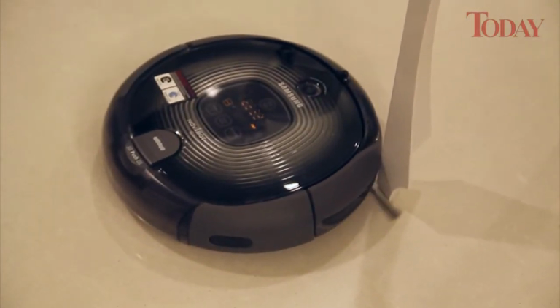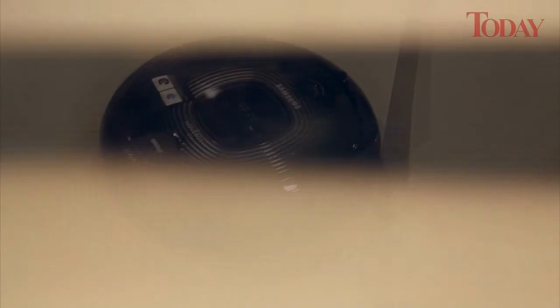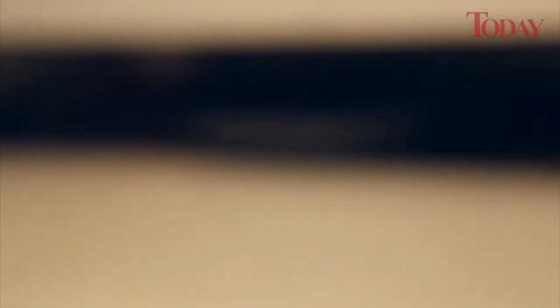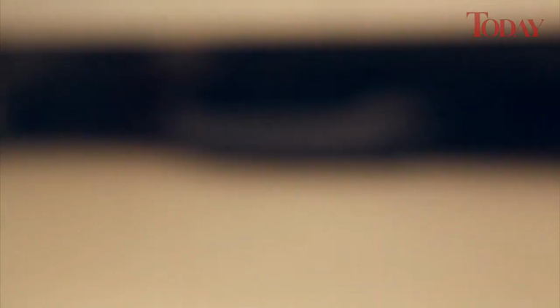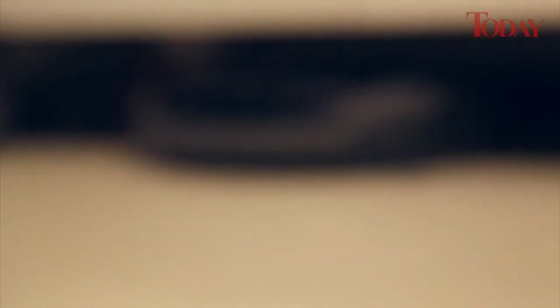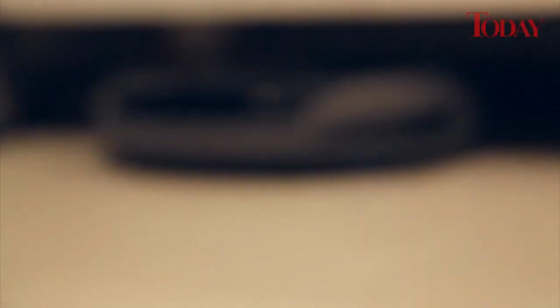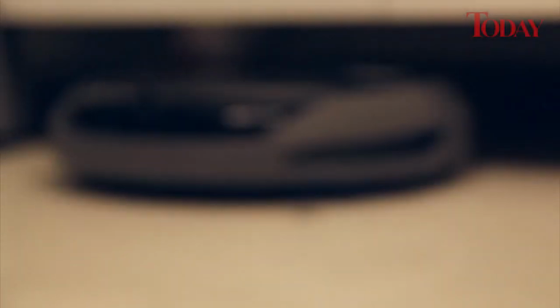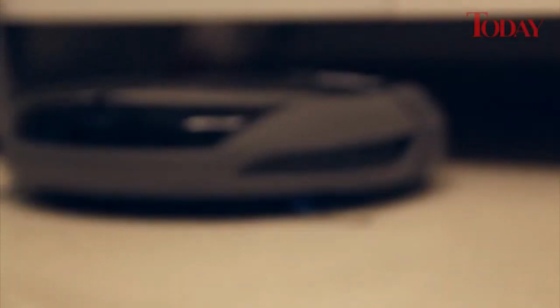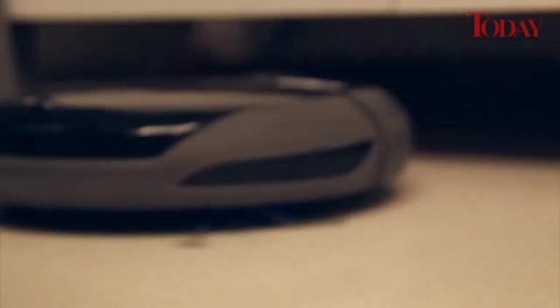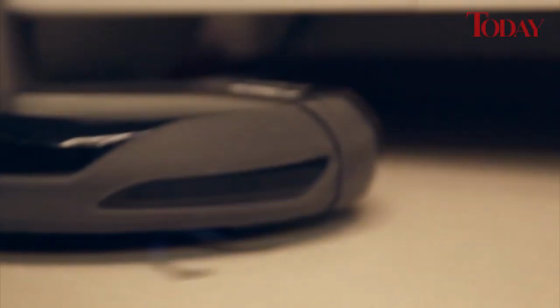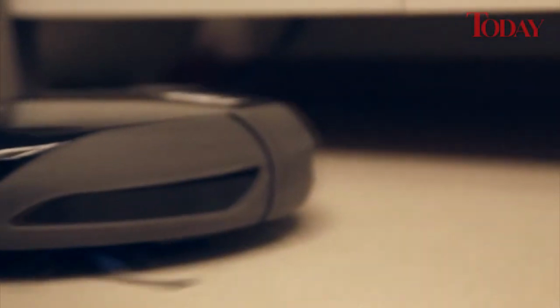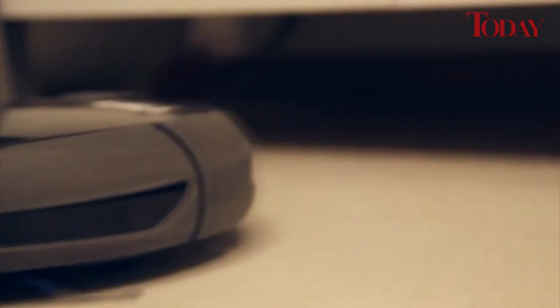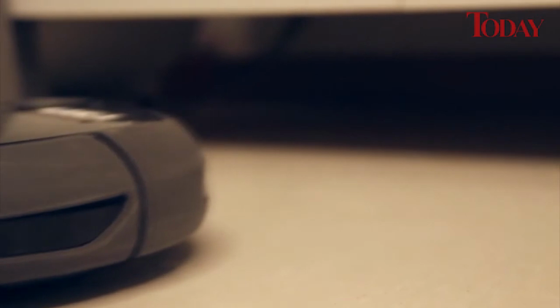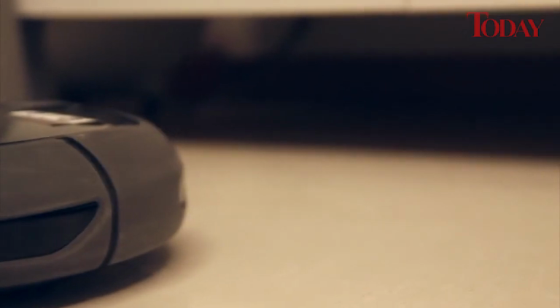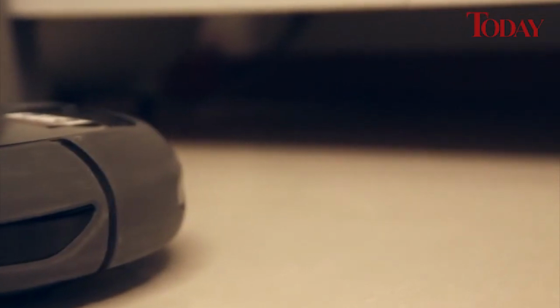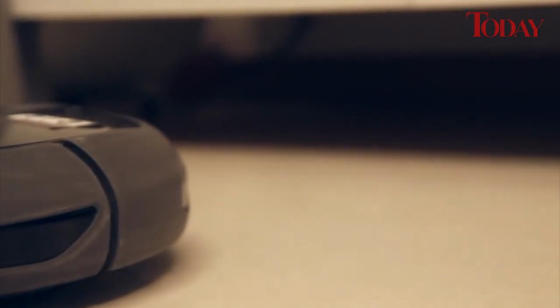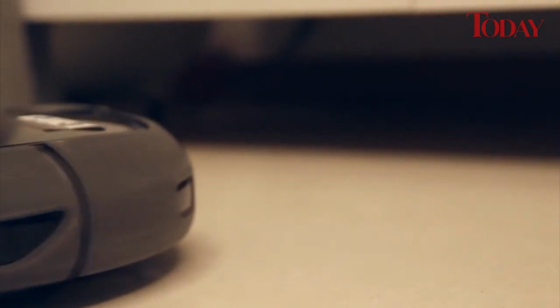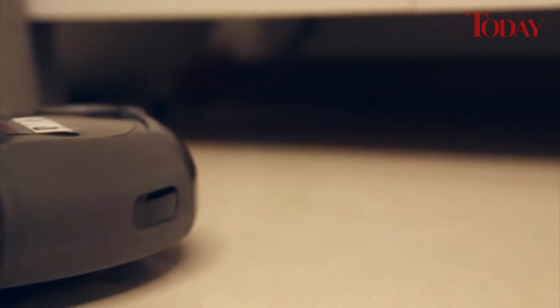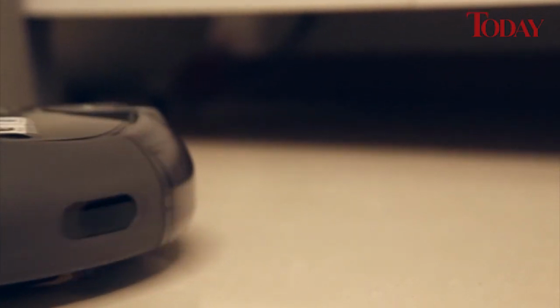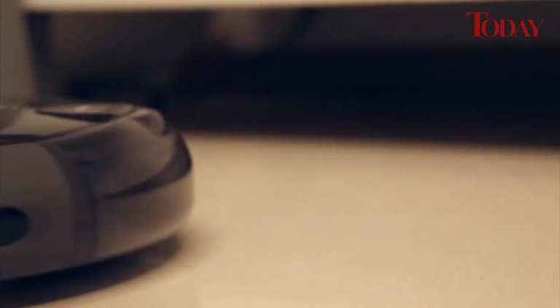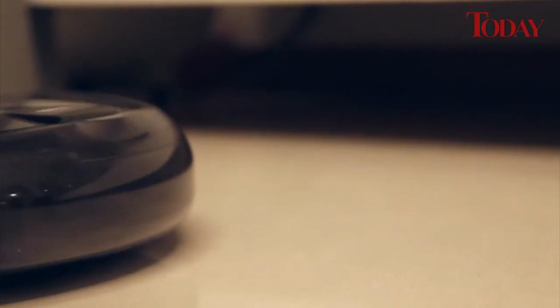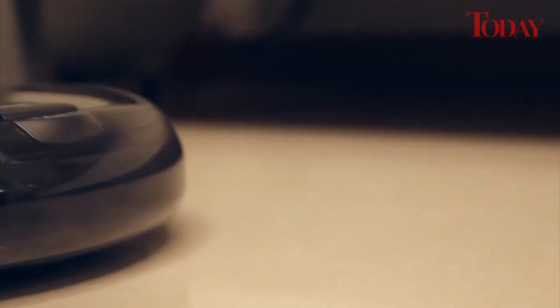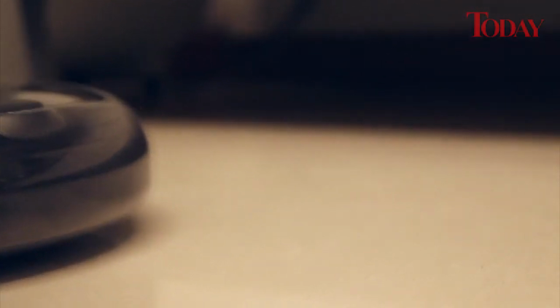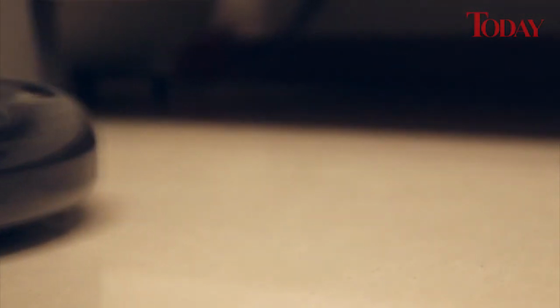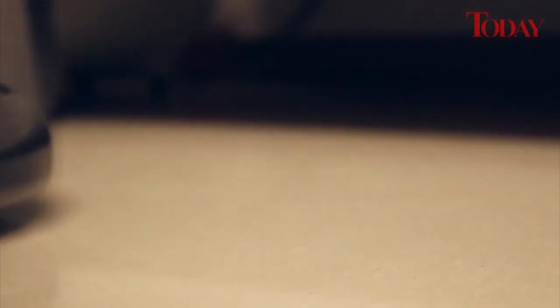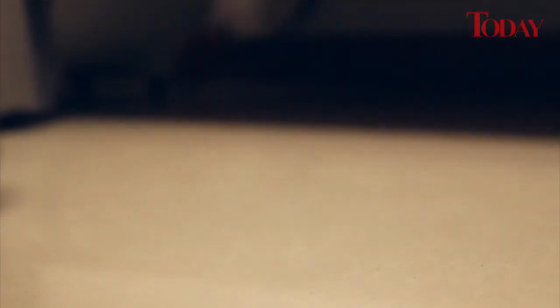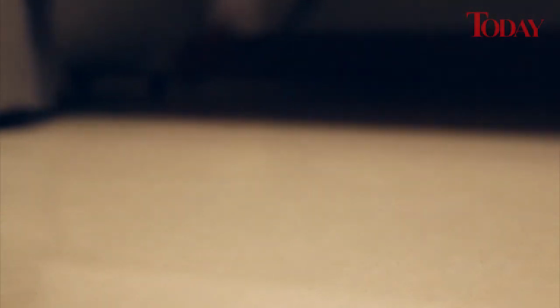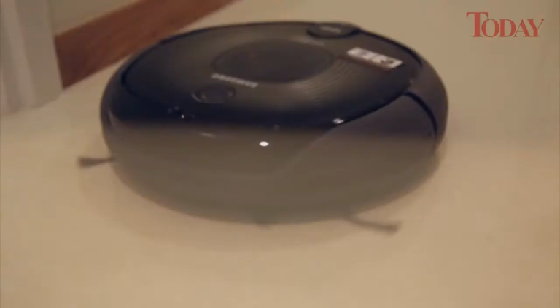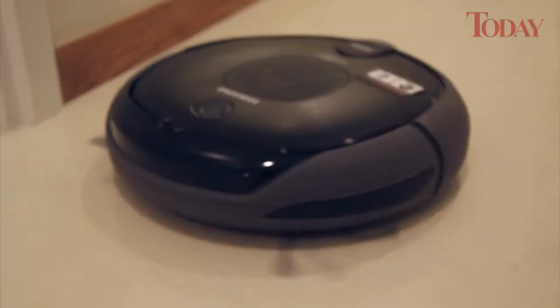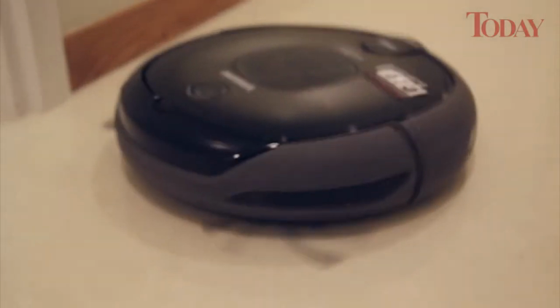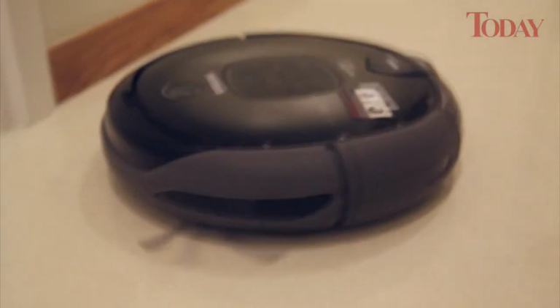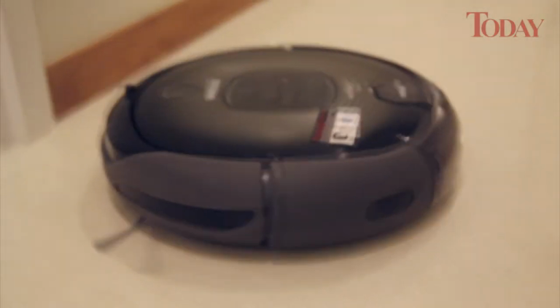While its cost is a premium over regular vacuum cleaners, the Navibot Silencio takes the chore out of cleaning.